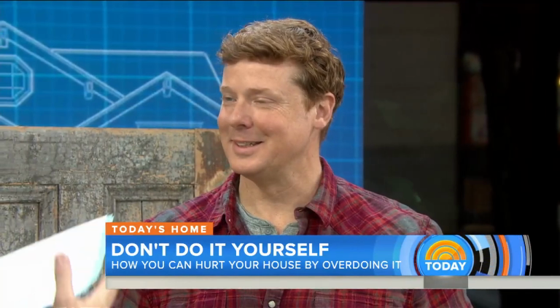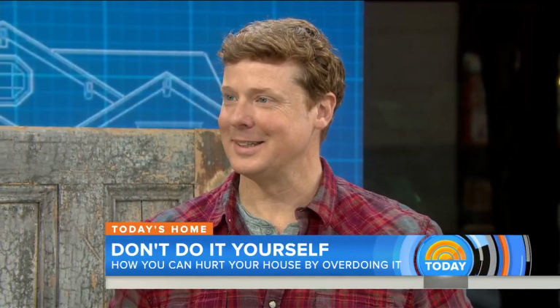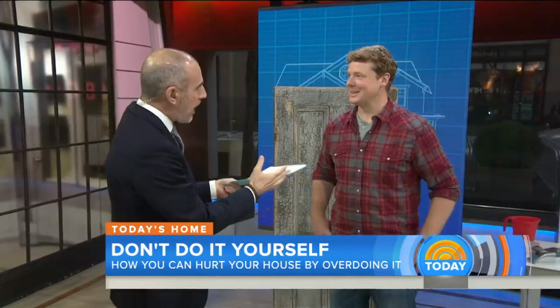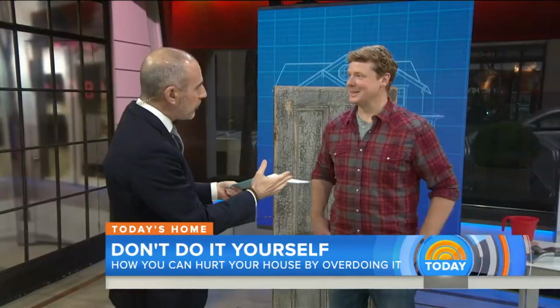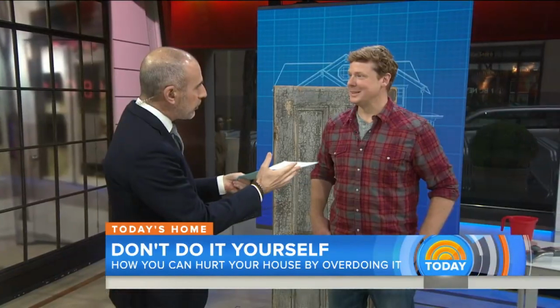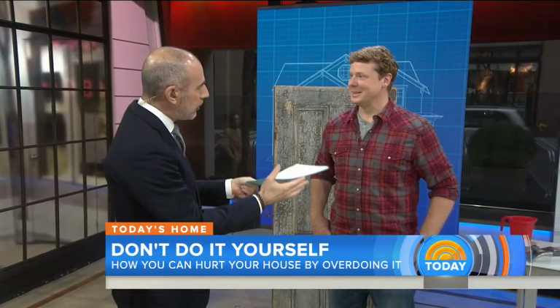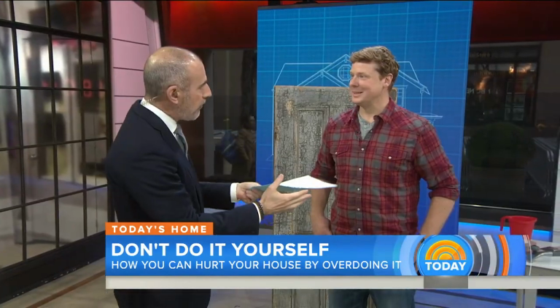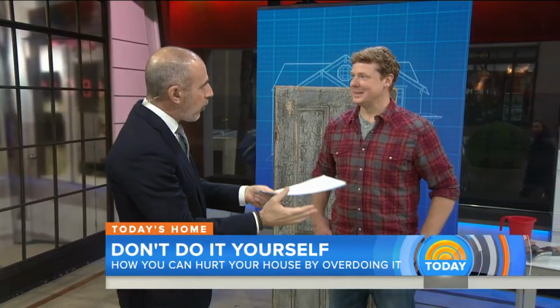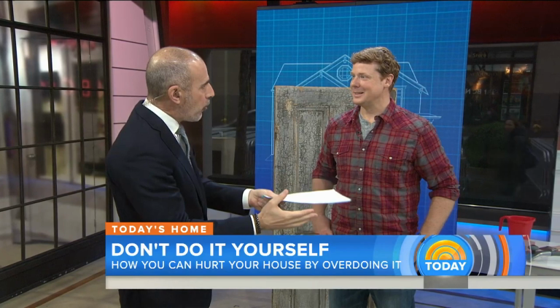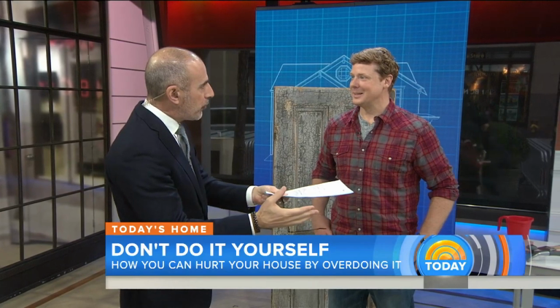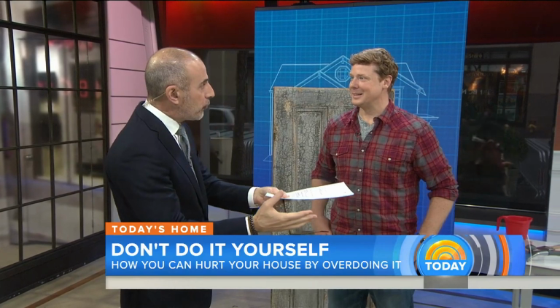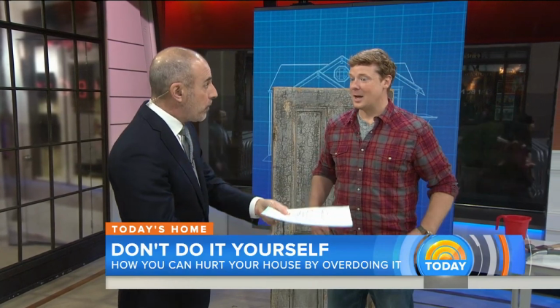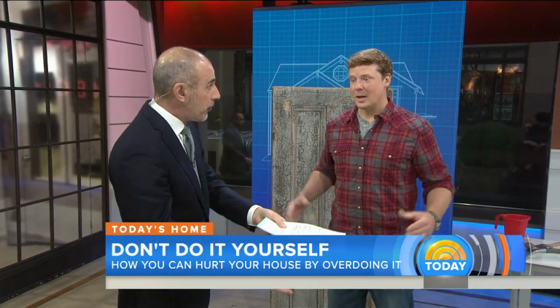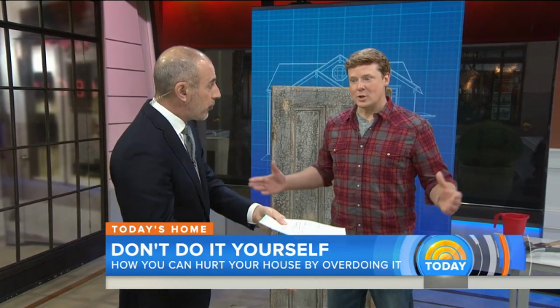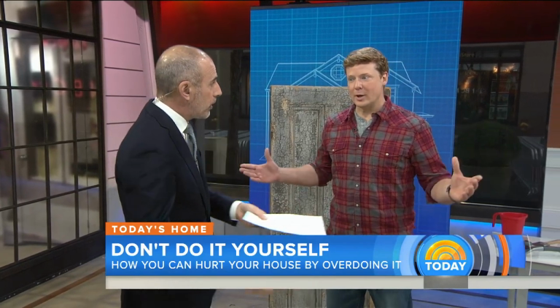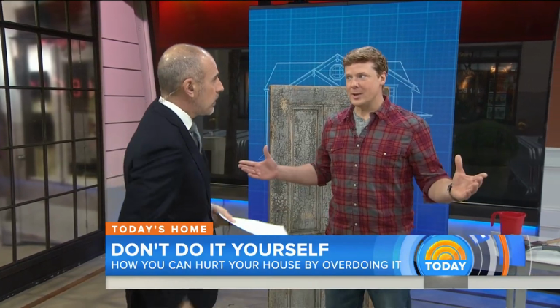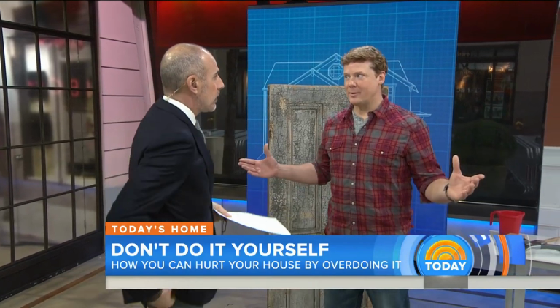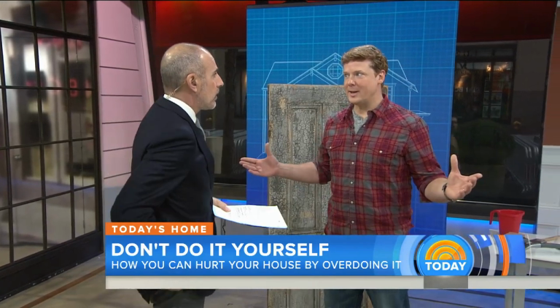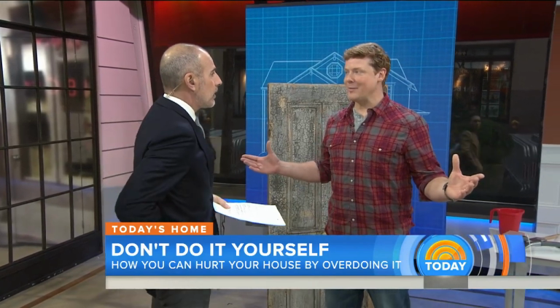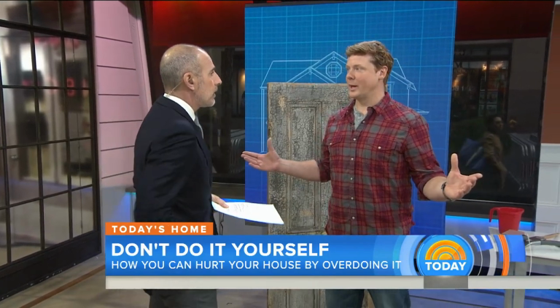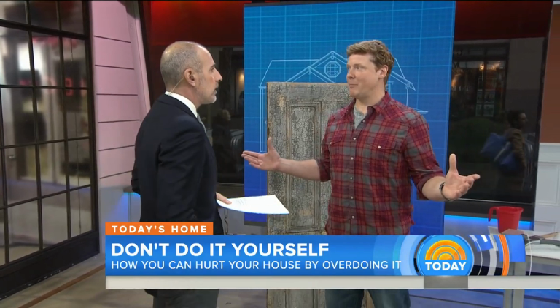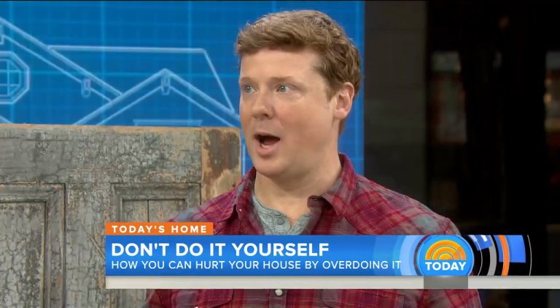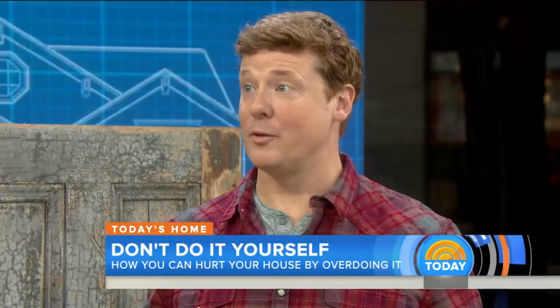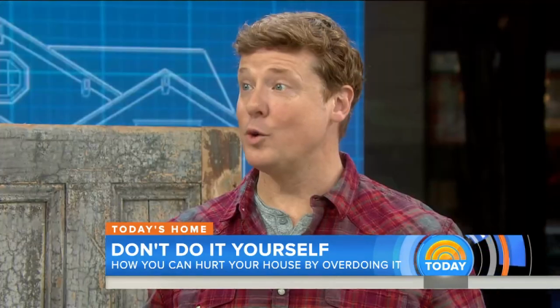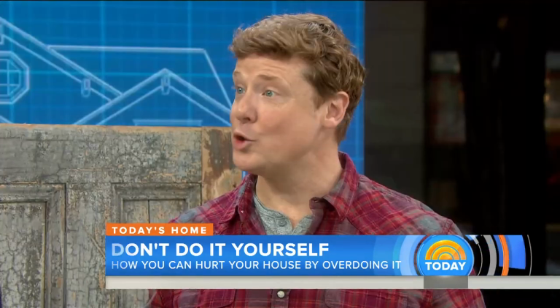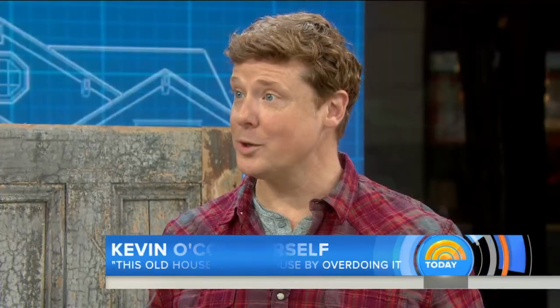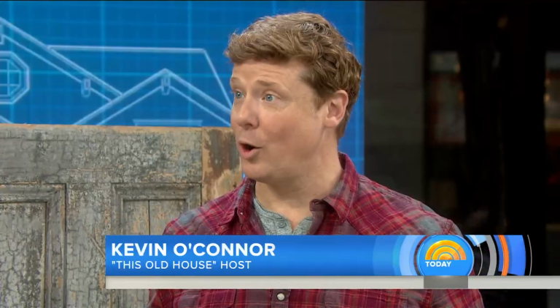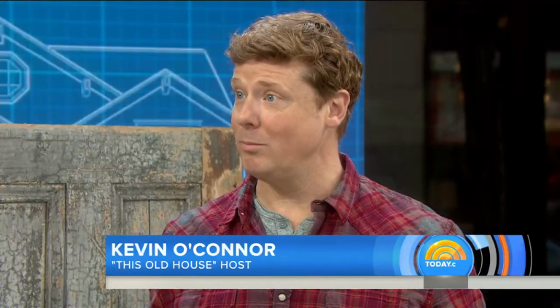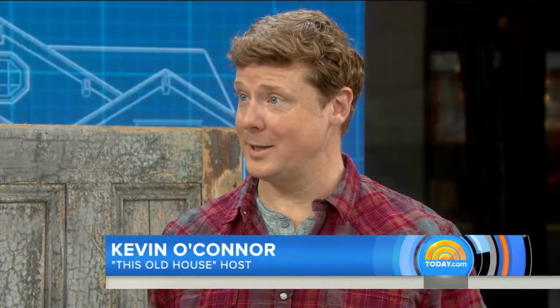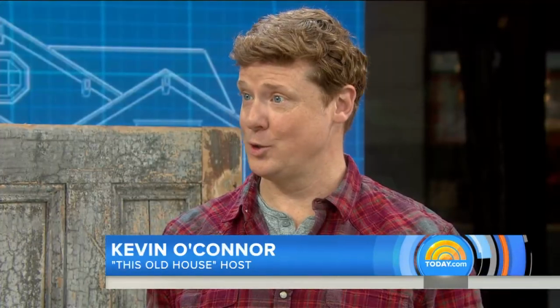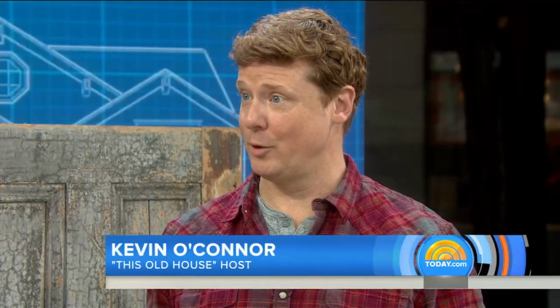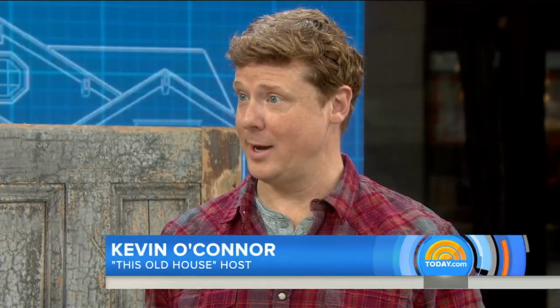It is possible to love our homes too much. Here's advice everyone can get behind: fewer chores at home. That sounds good, right?